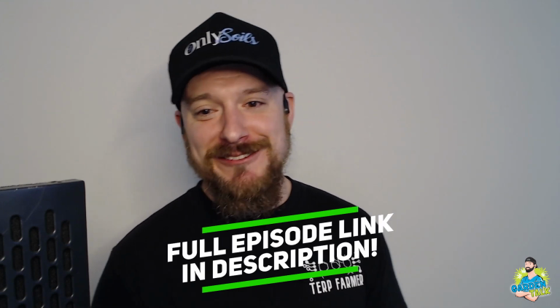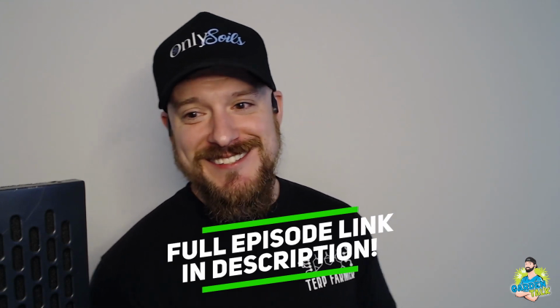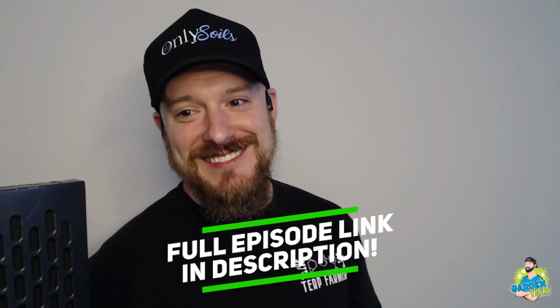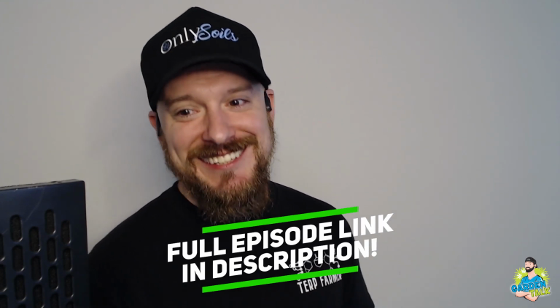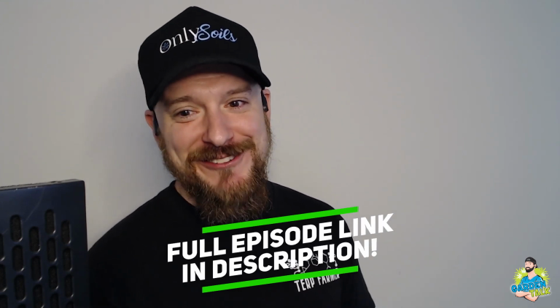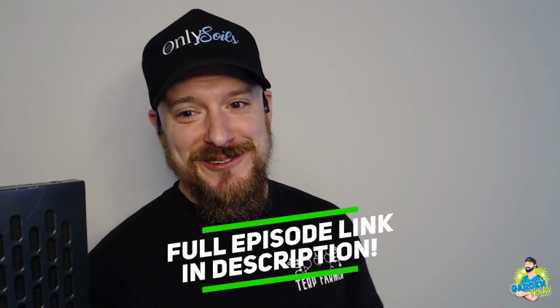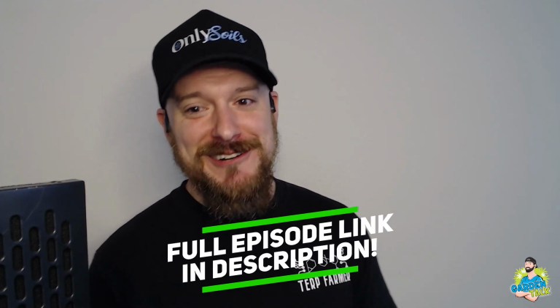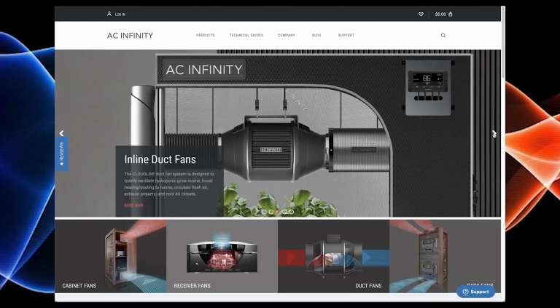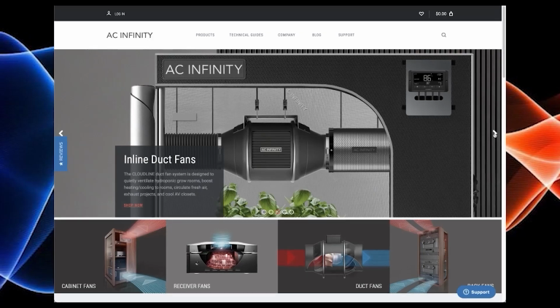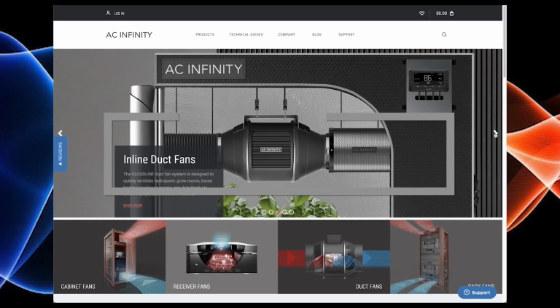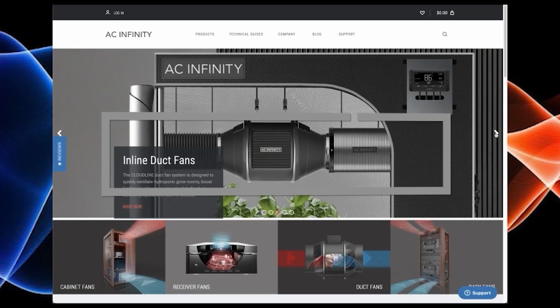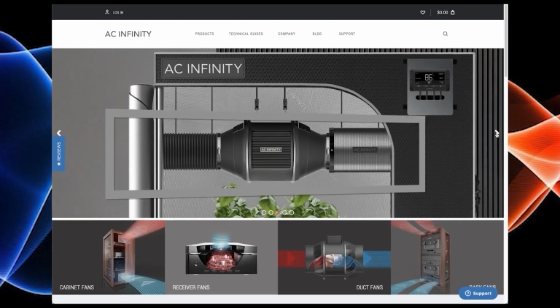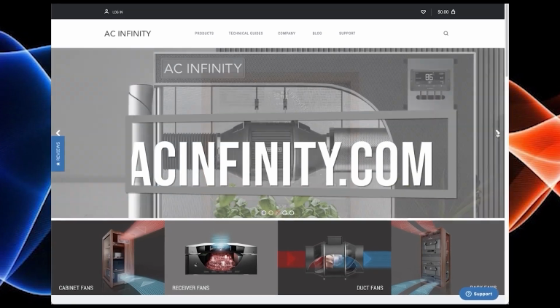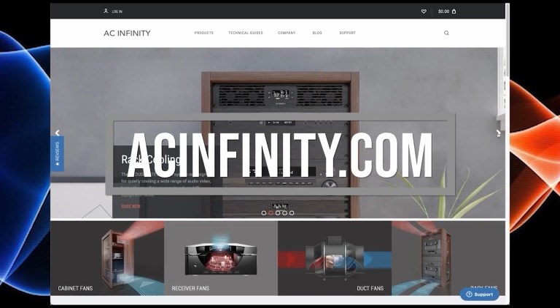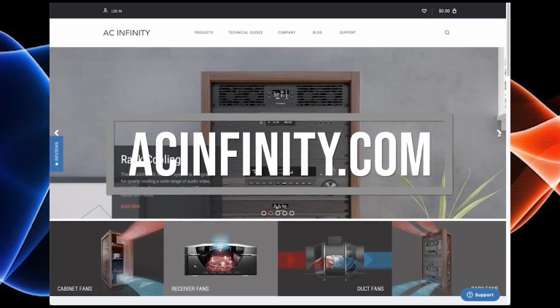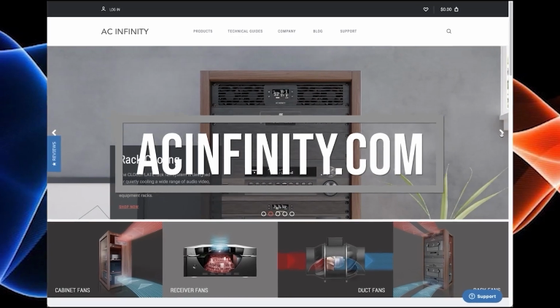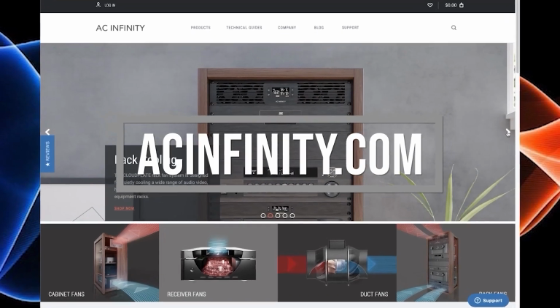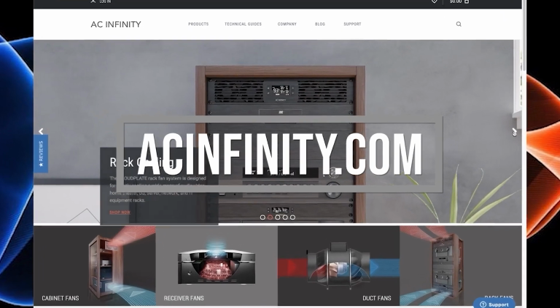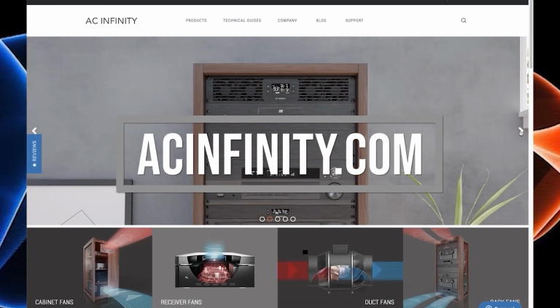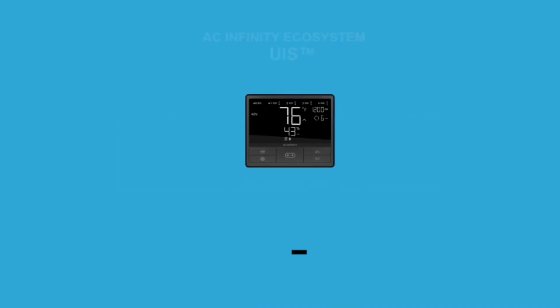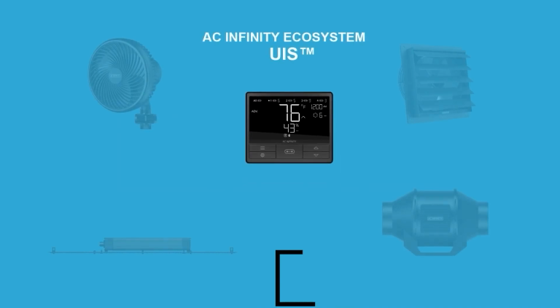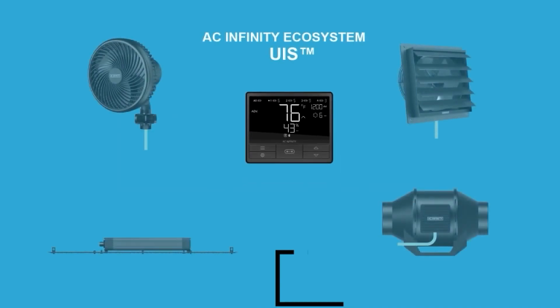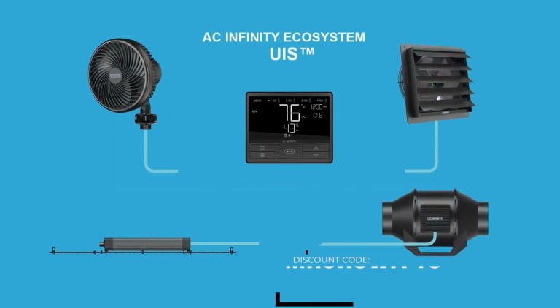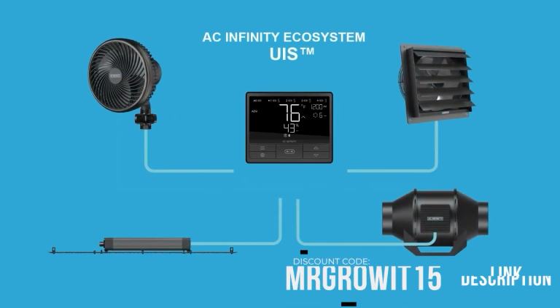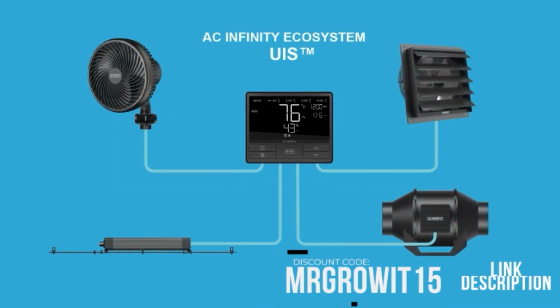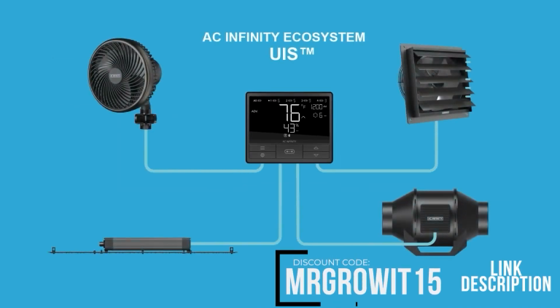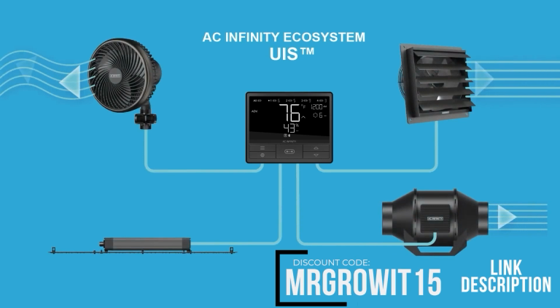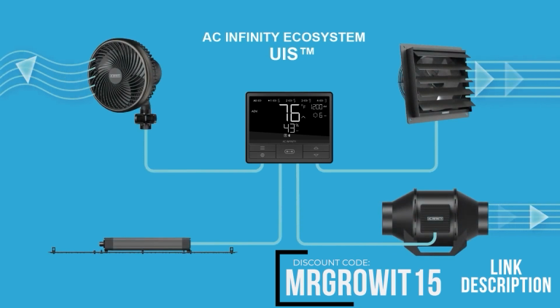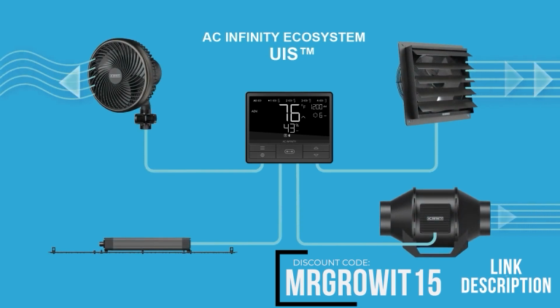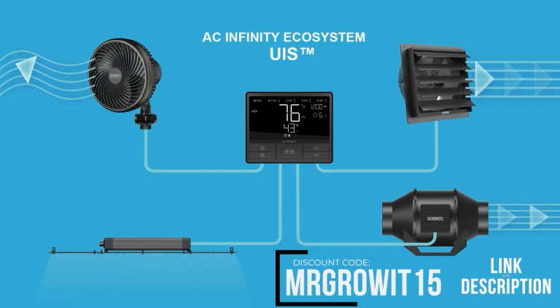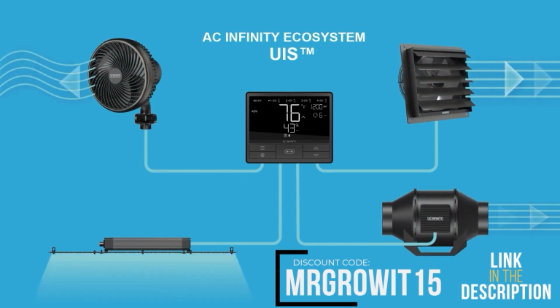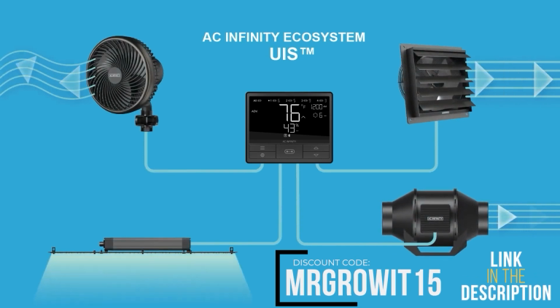You'll see the difference — find the right pairings and you'll definitely see the difference. This clip is brought to you by AC Infinity; use discount code MRGROW15 to save on any of their products.